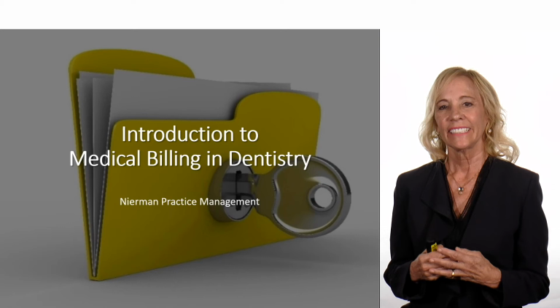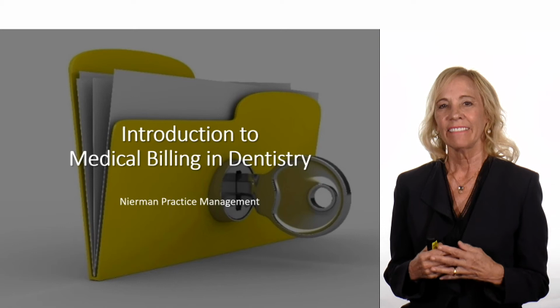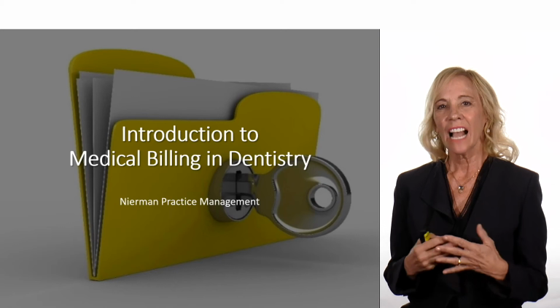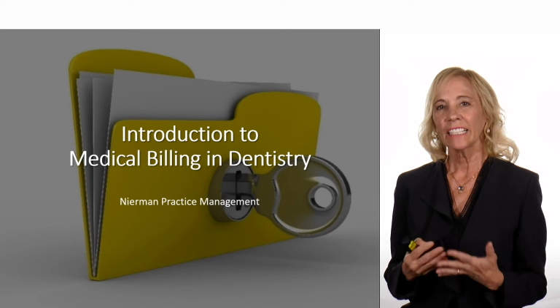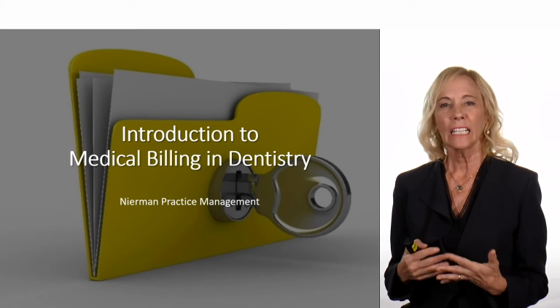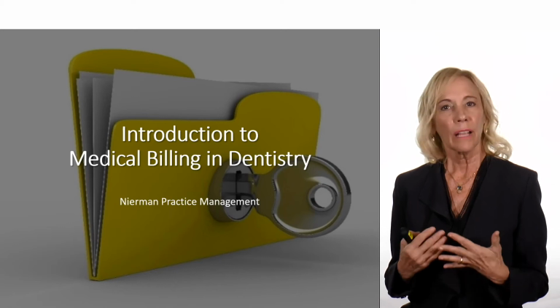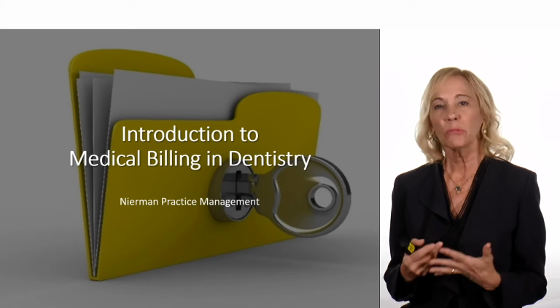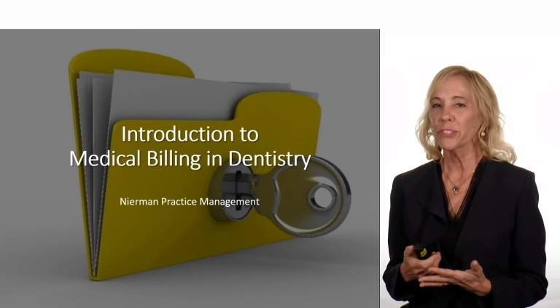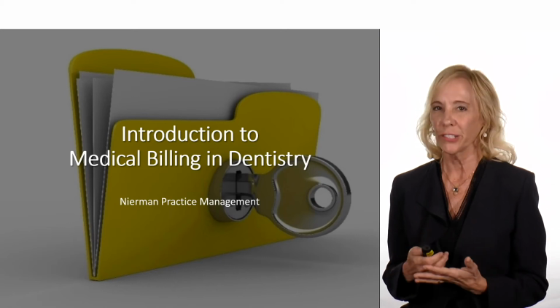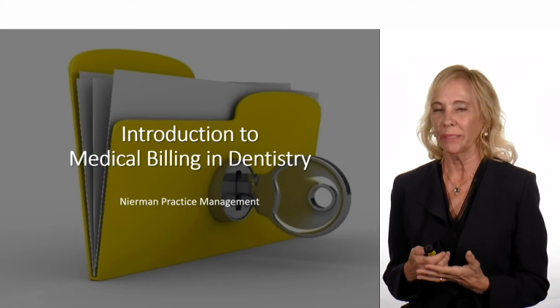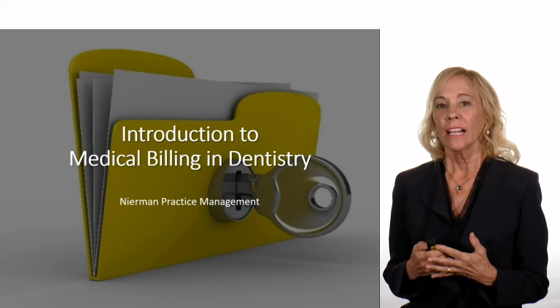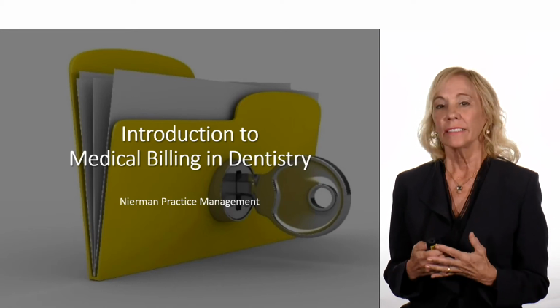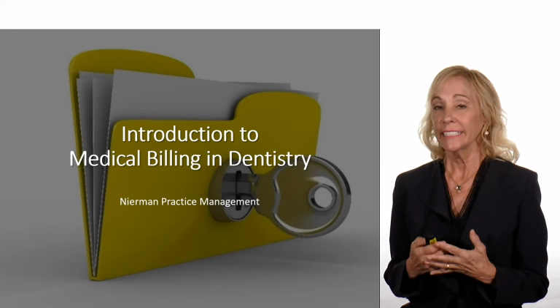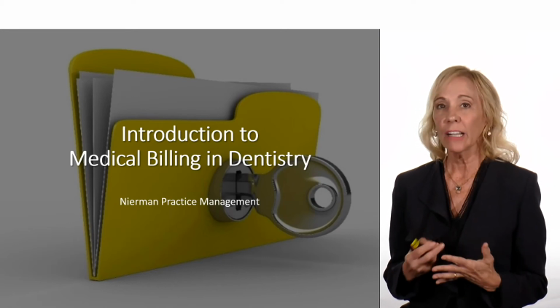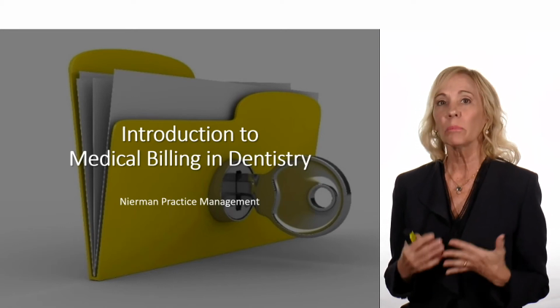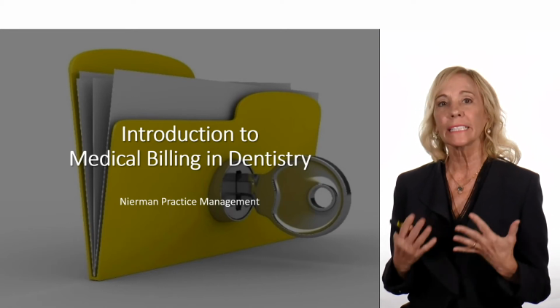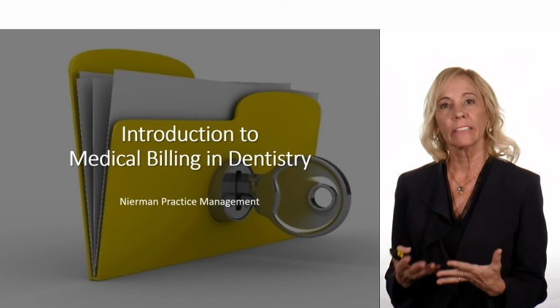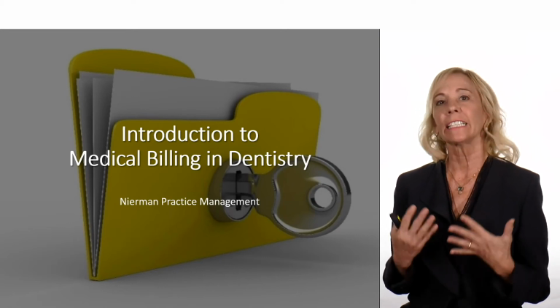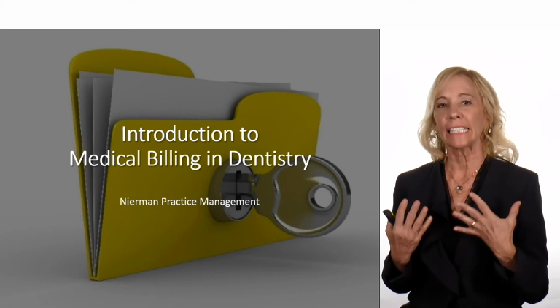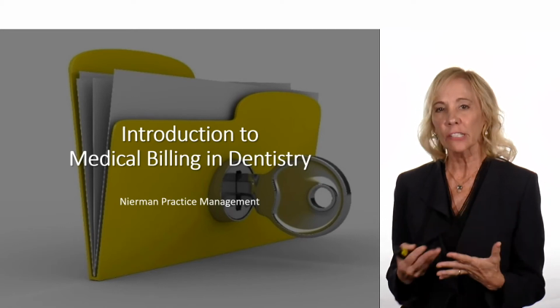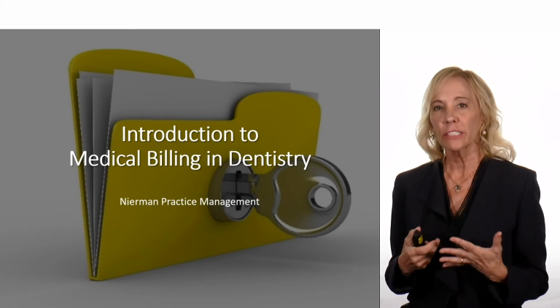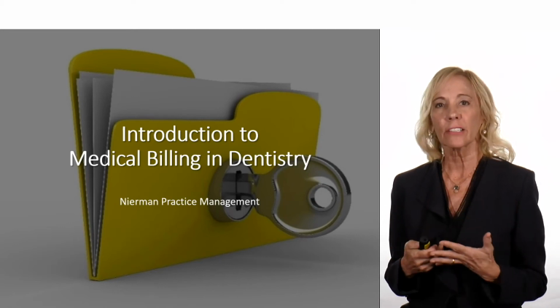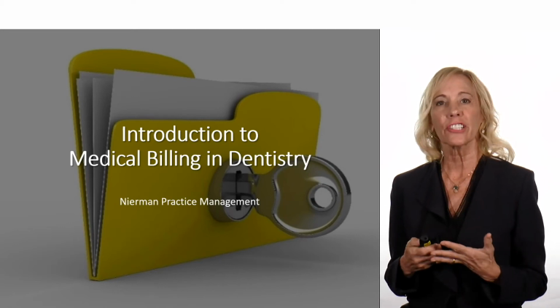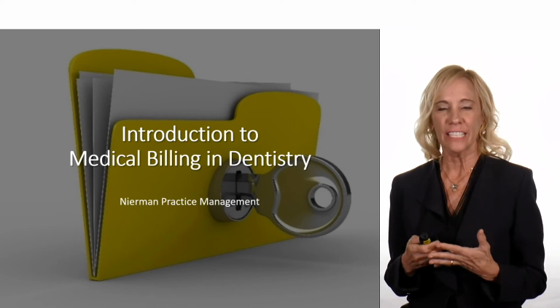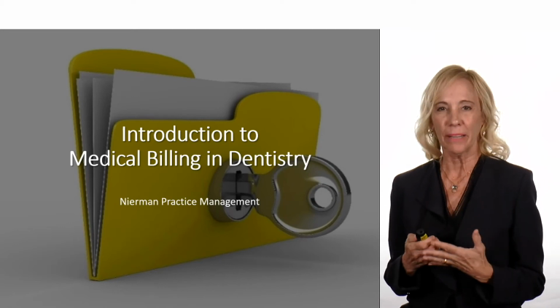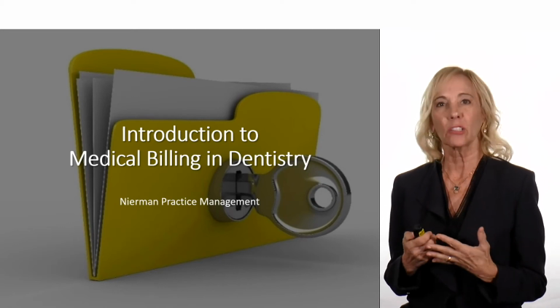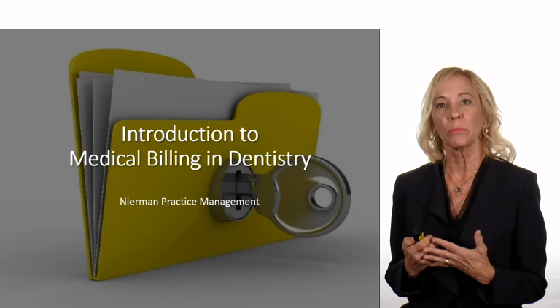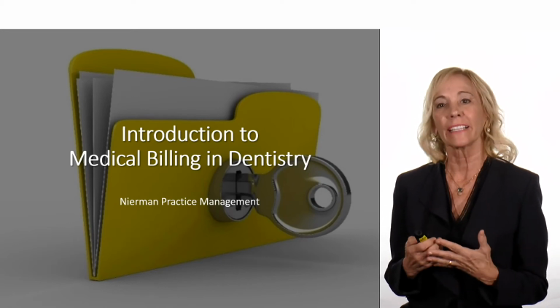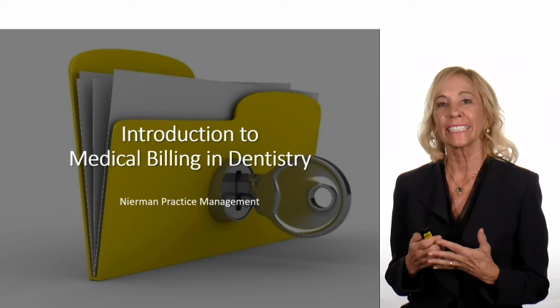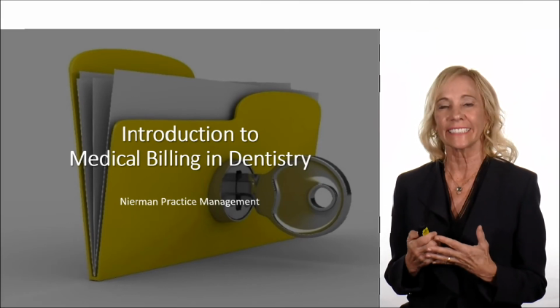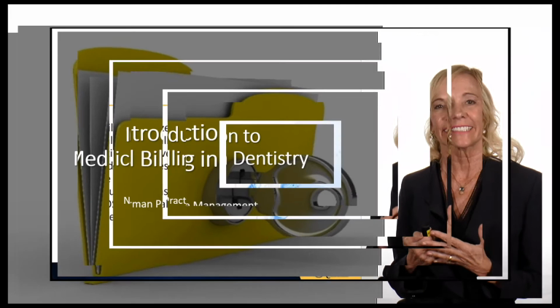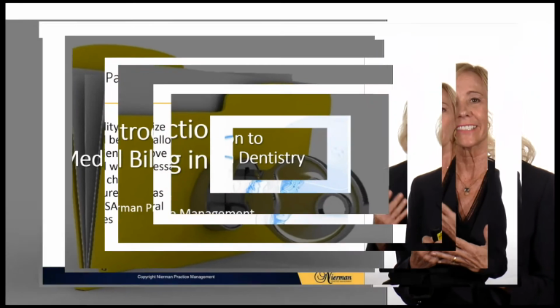Hi, I'm Rose Nierman. Today I'll be giving an introduction to medical billing in dentistry.